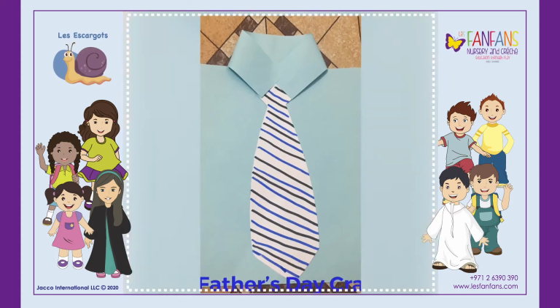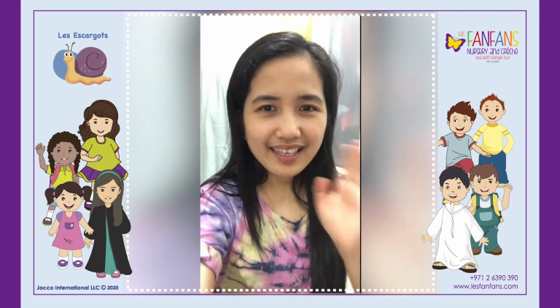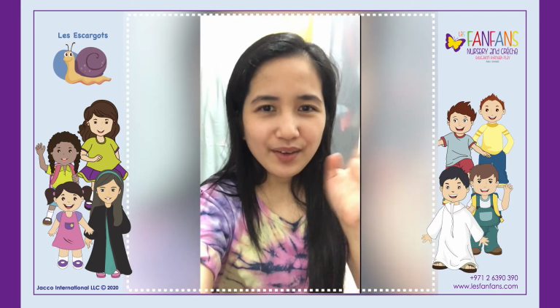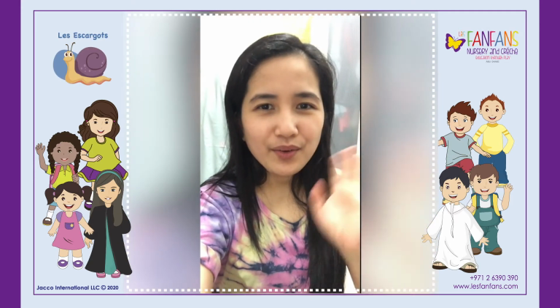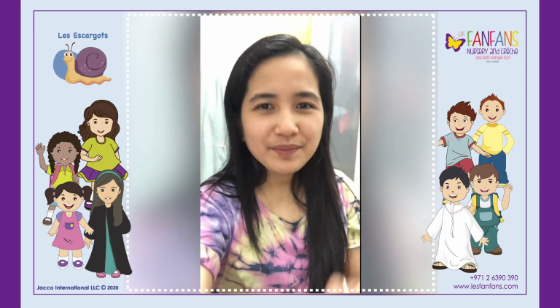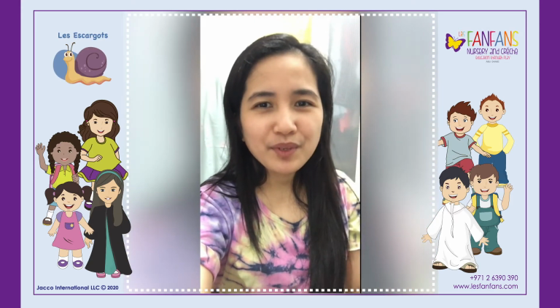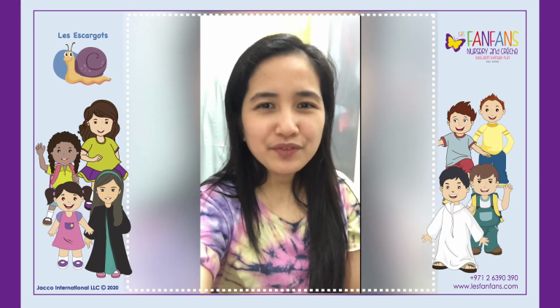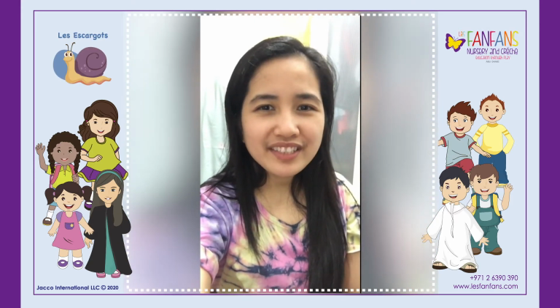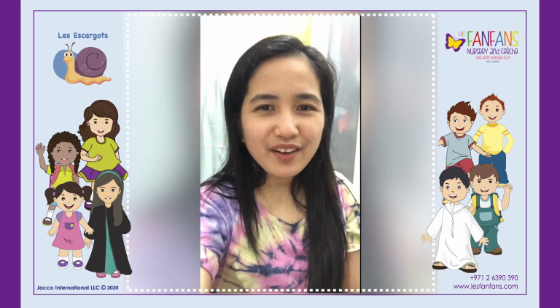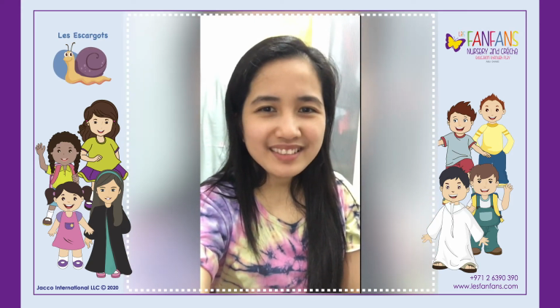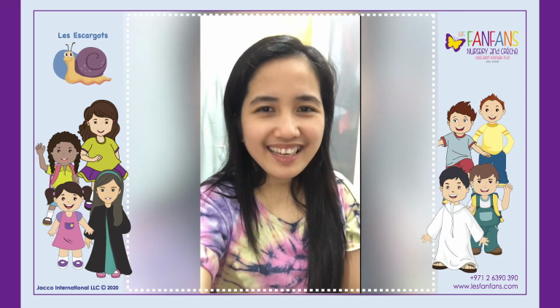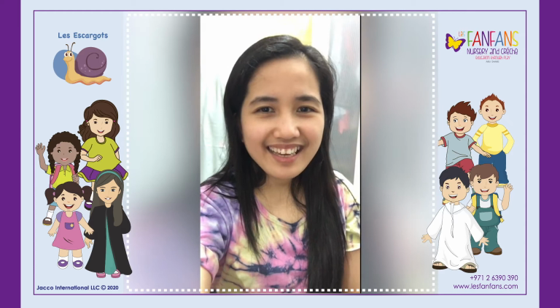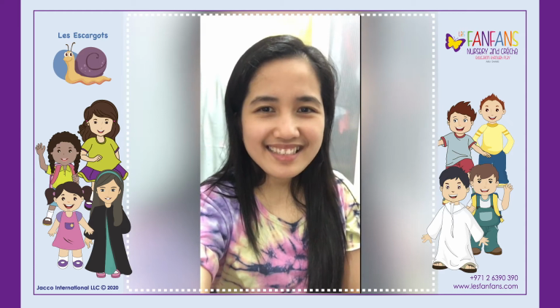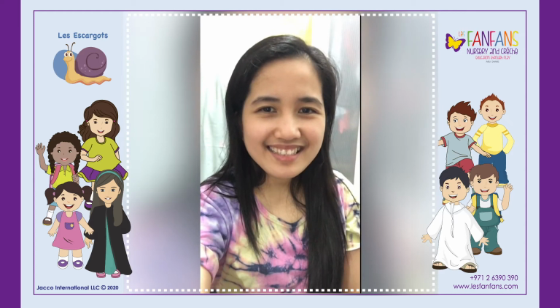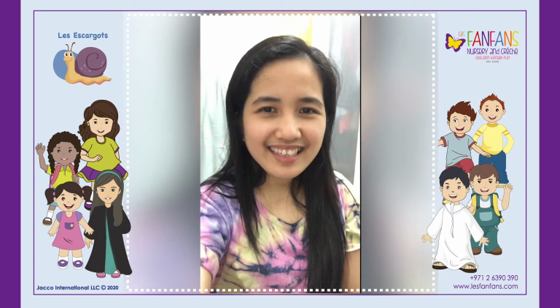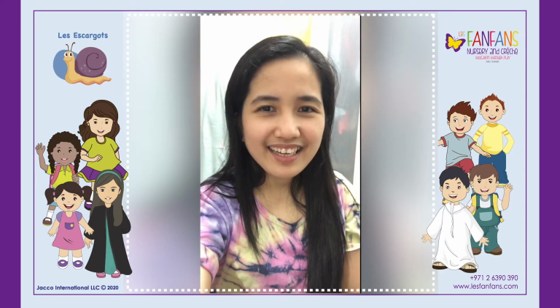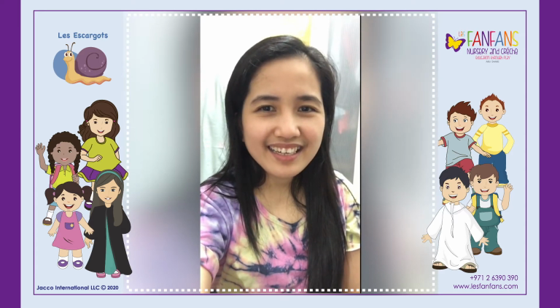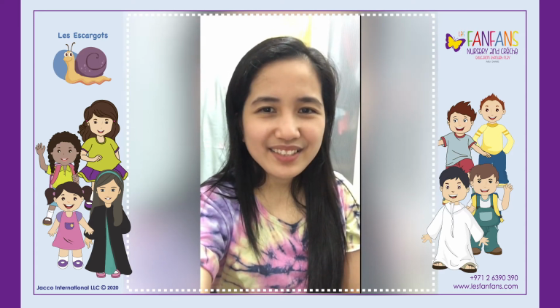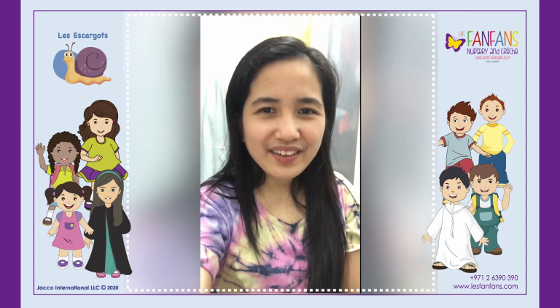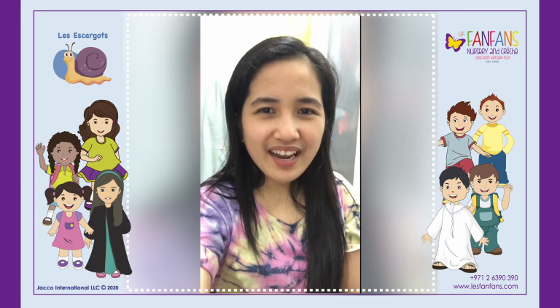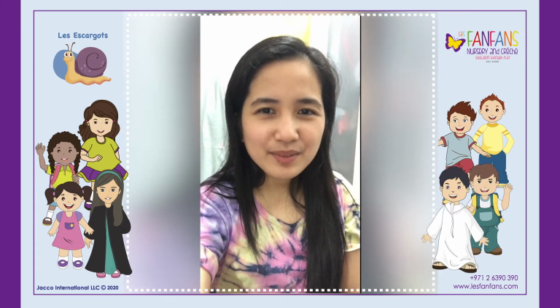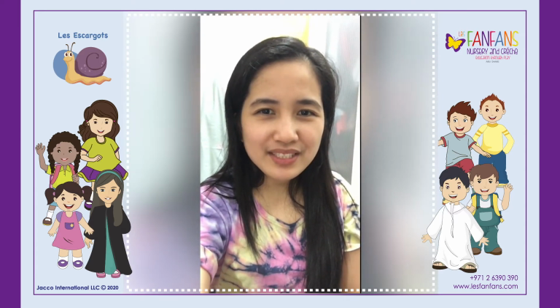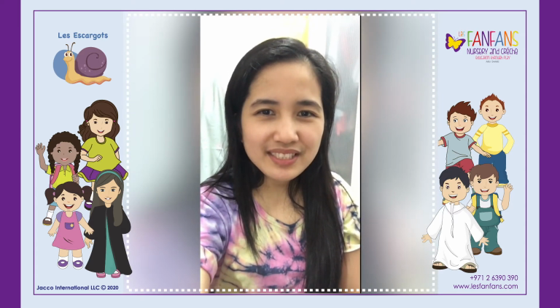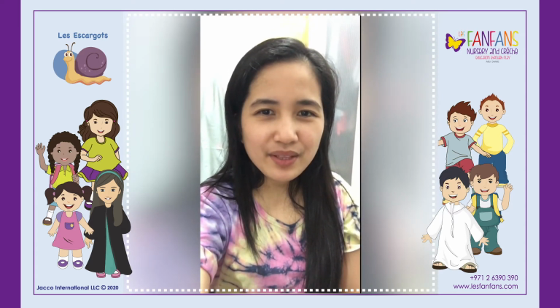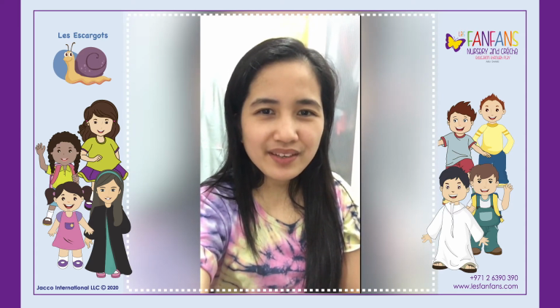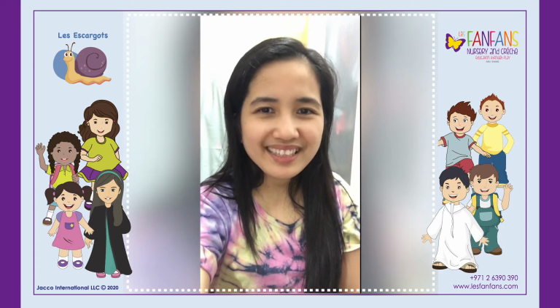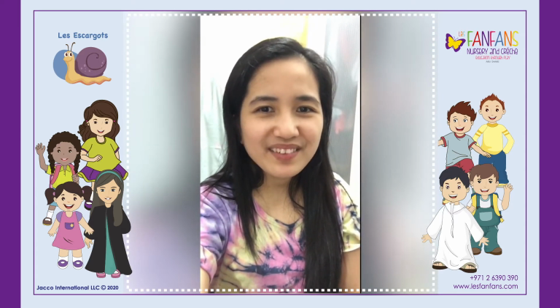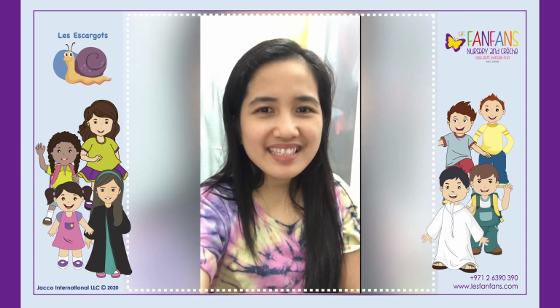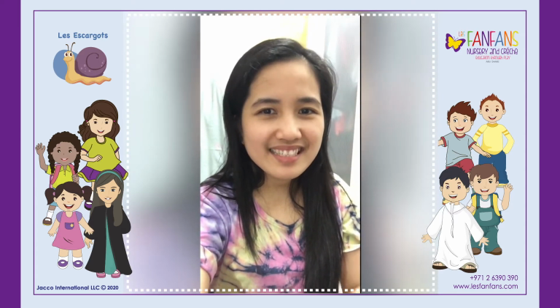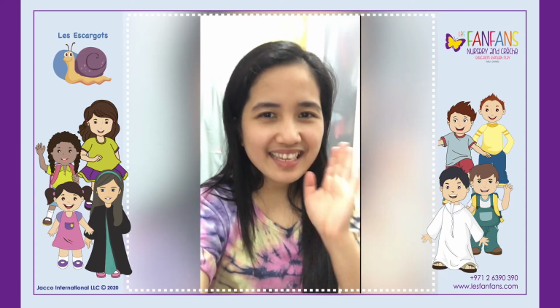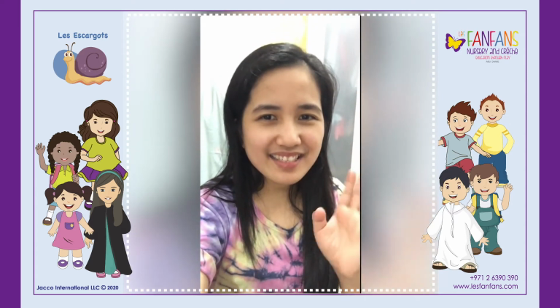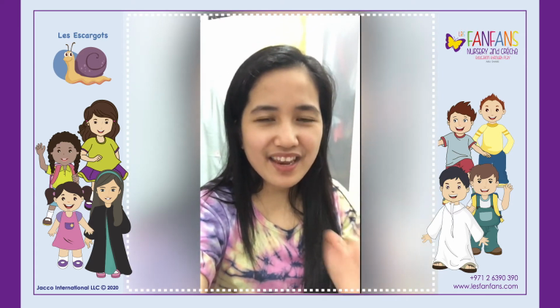Hello! Bon Fet to all the dads! Enjoy your special day with your little ones! Stay safe!